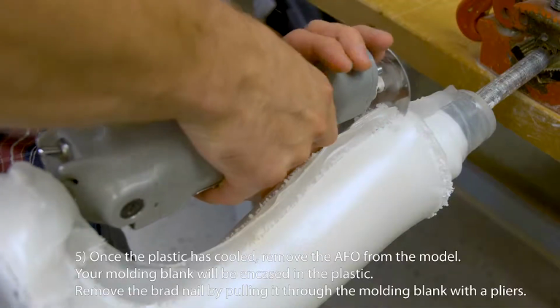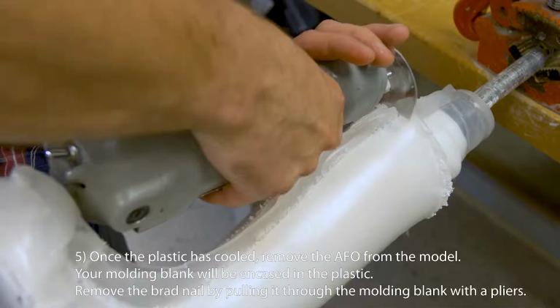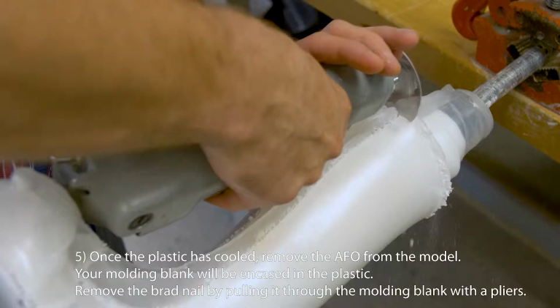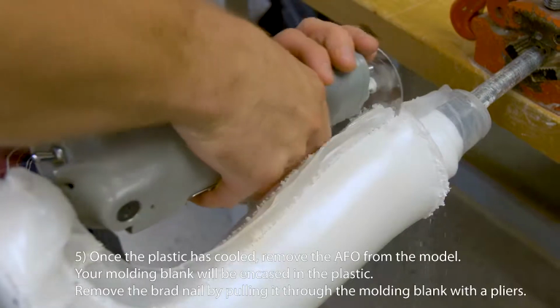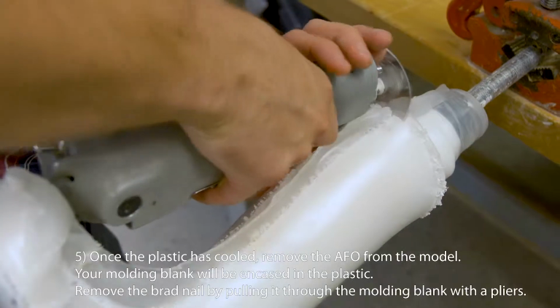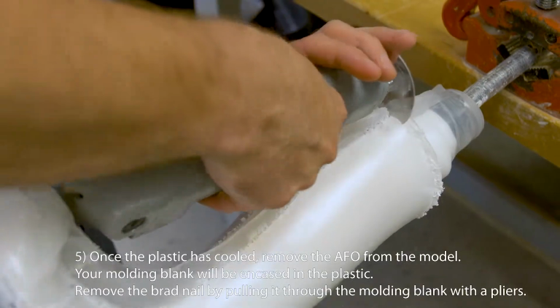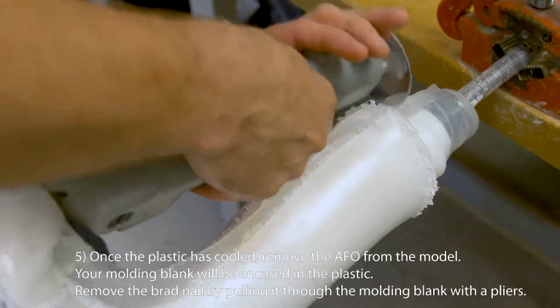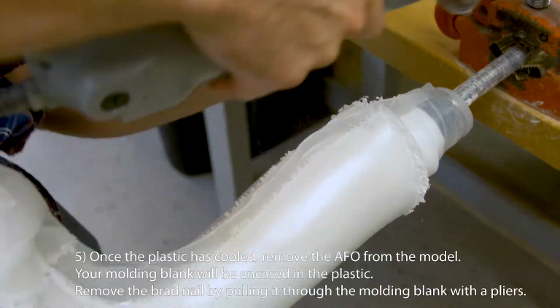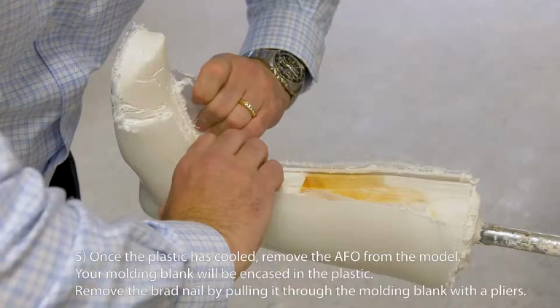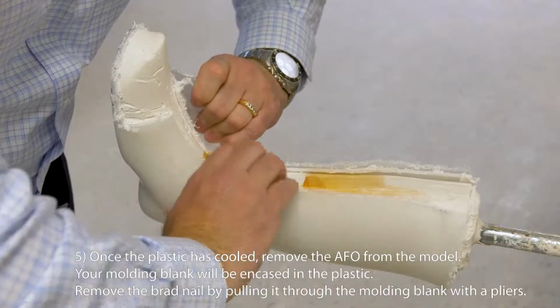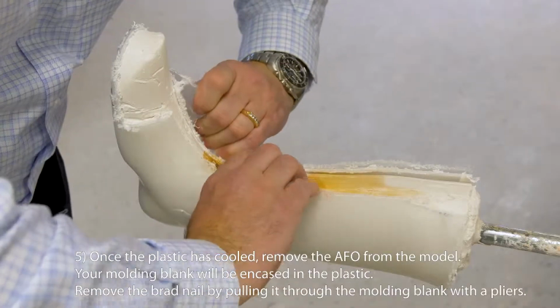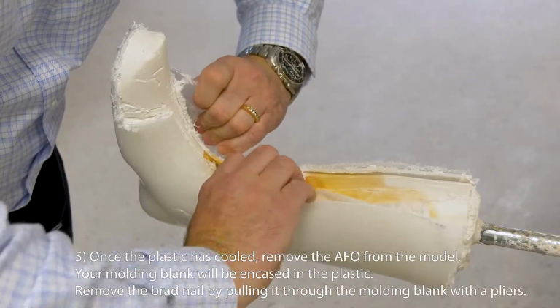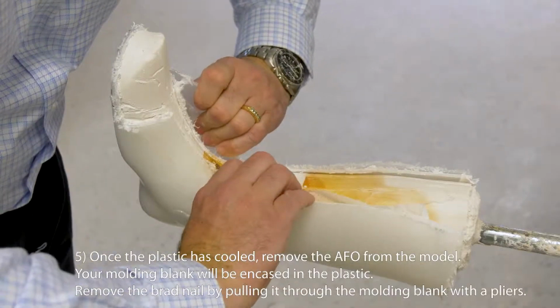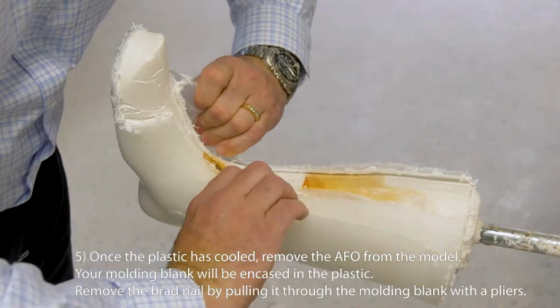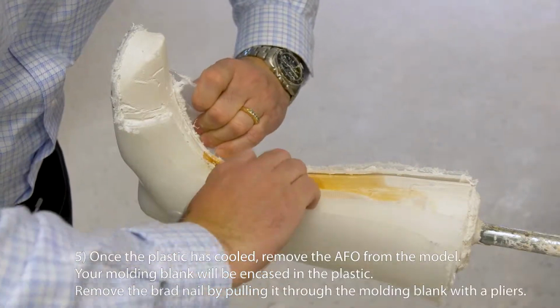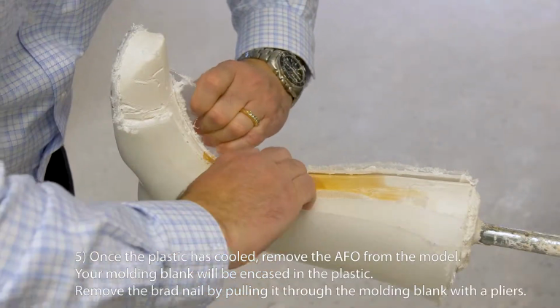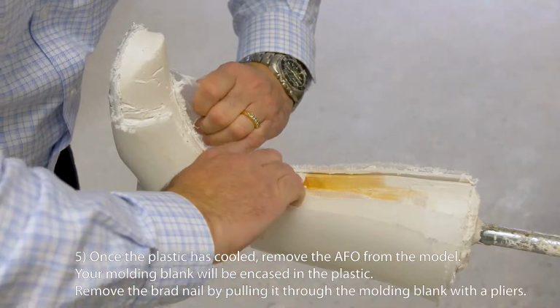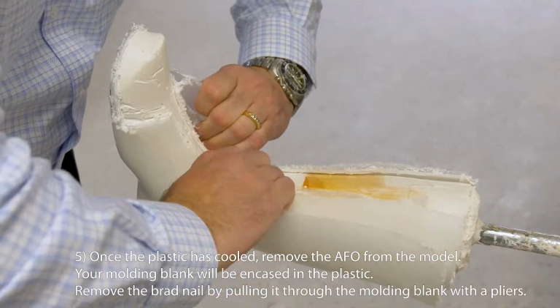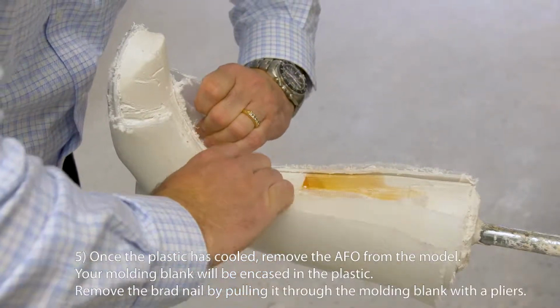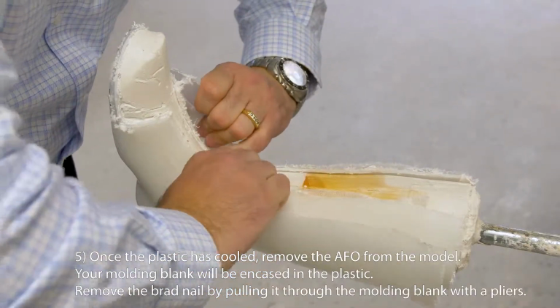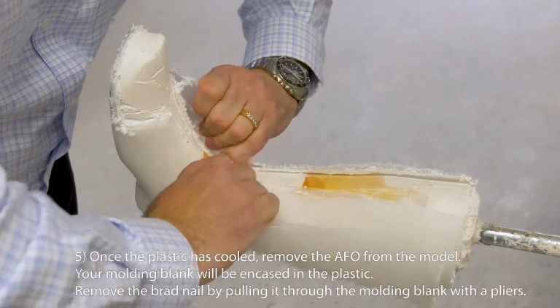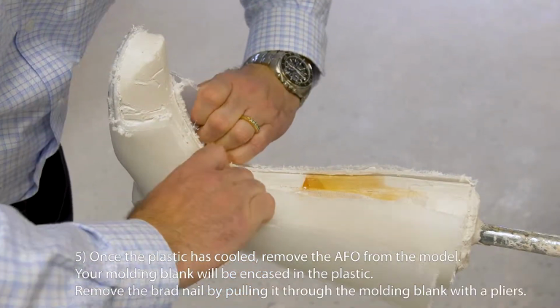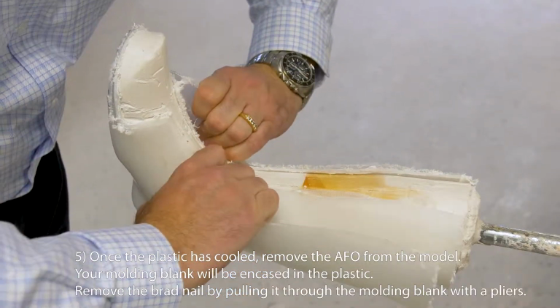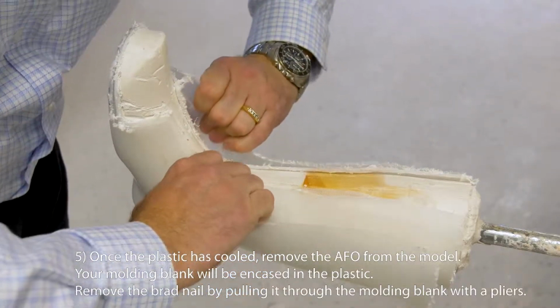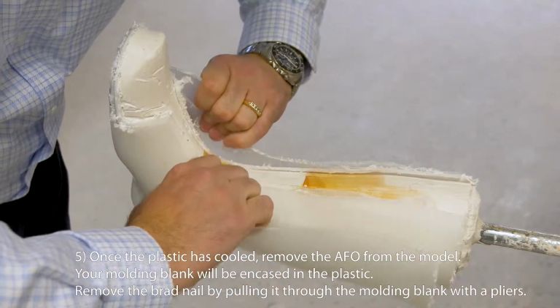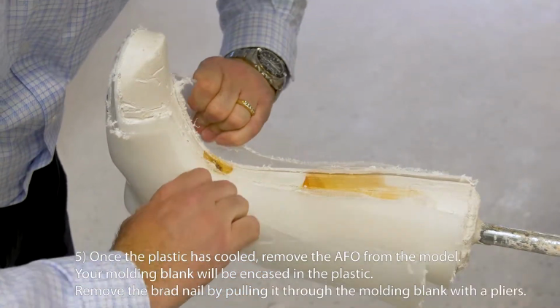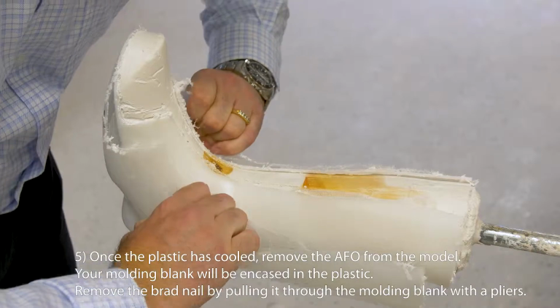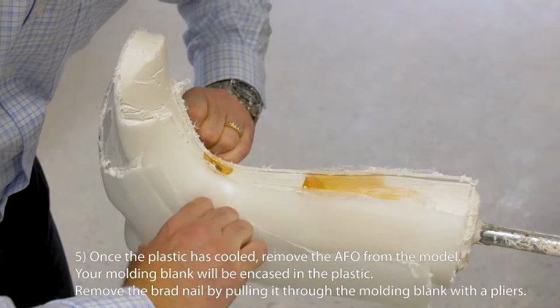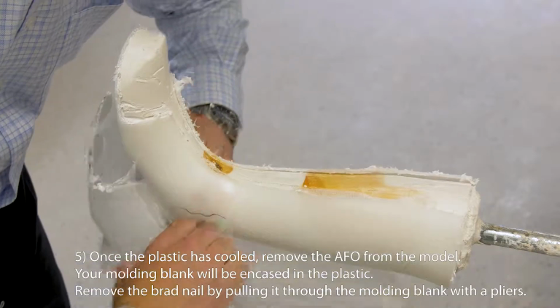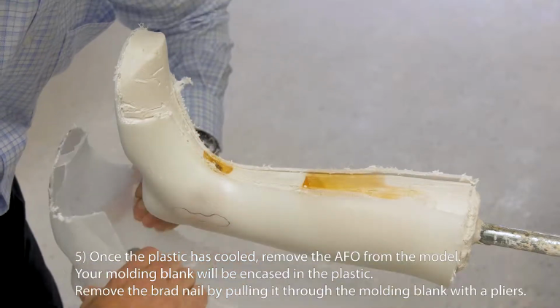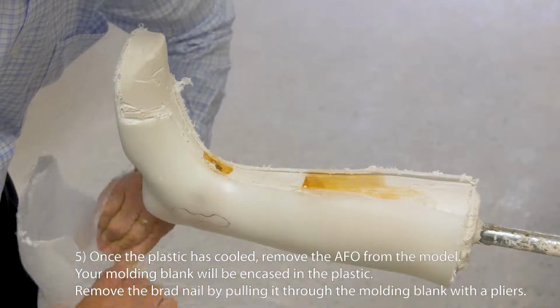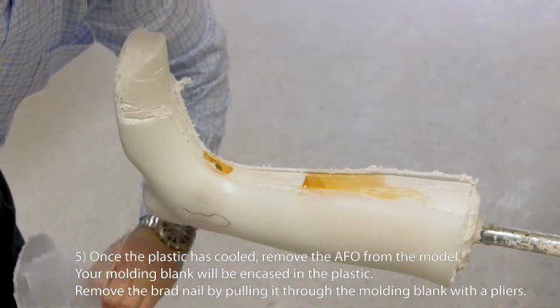Once the plastic has cooled, remove the AFO from the model. Your molding blank will be encased in the plastic.